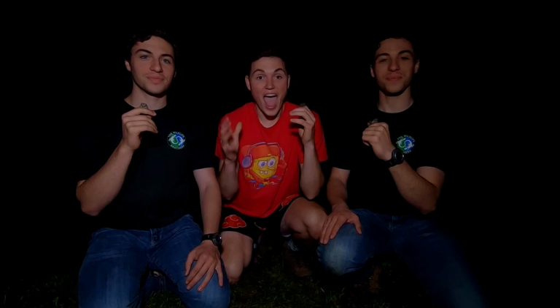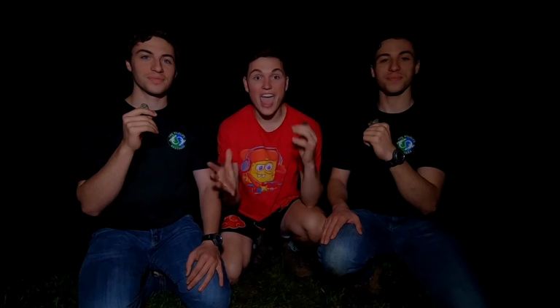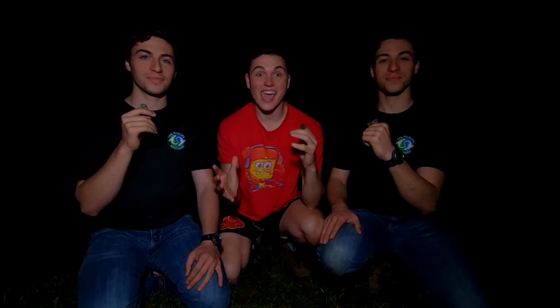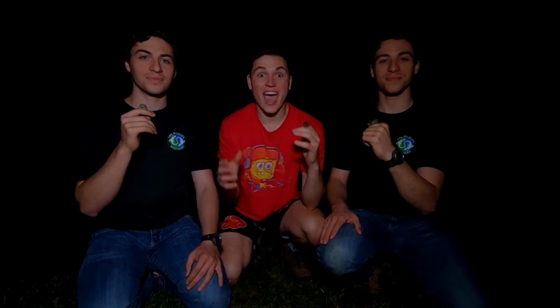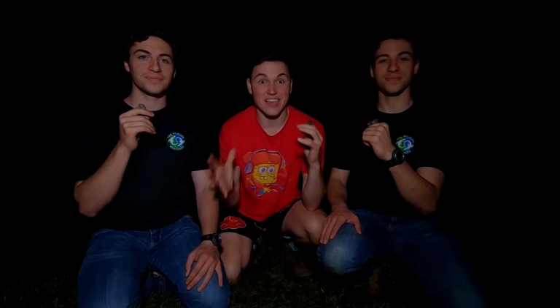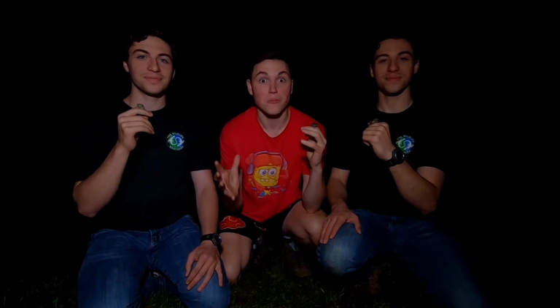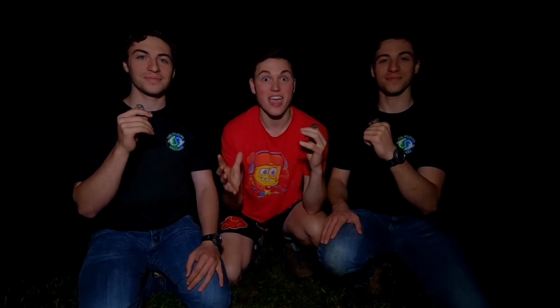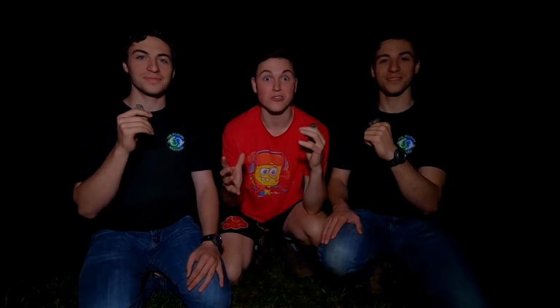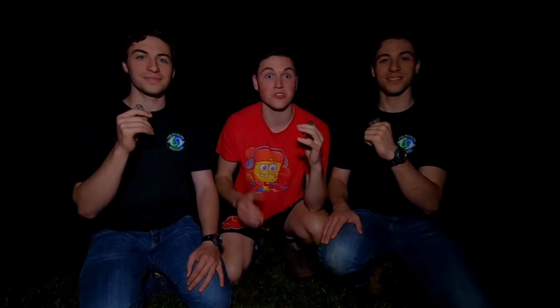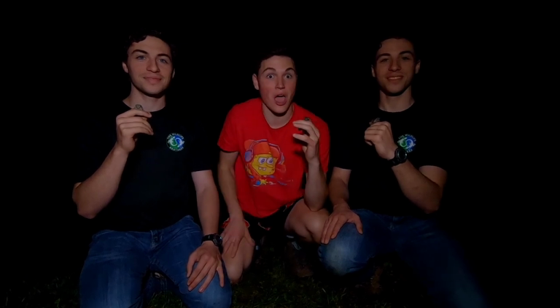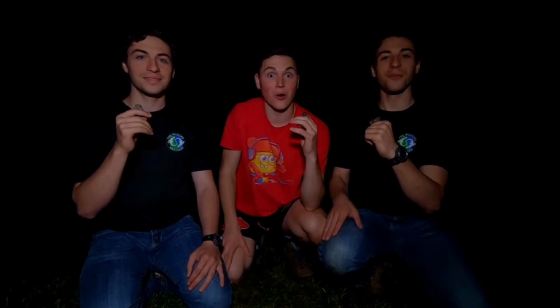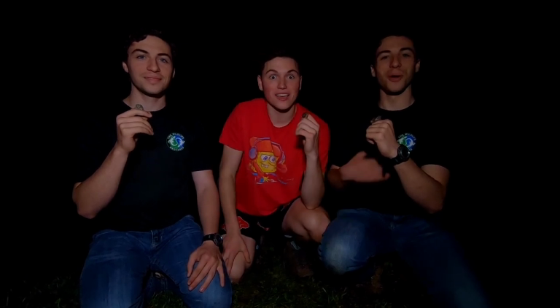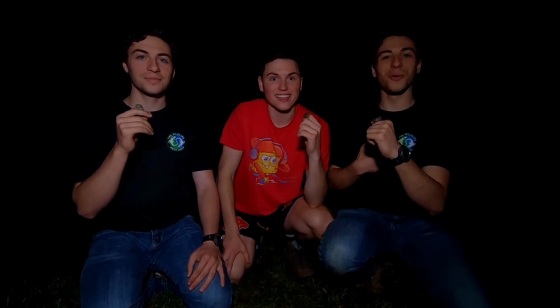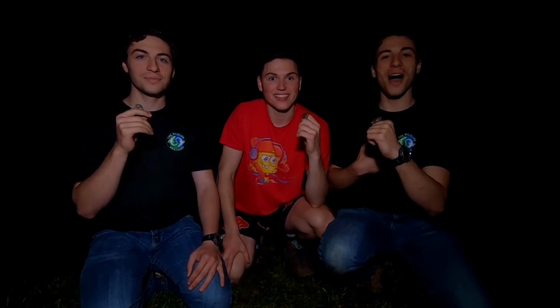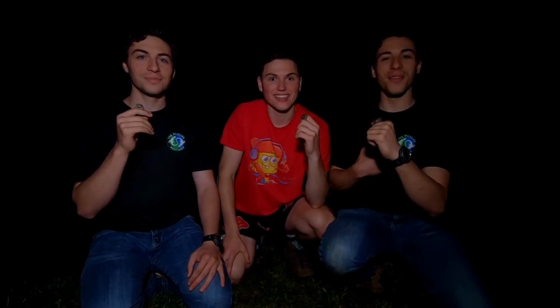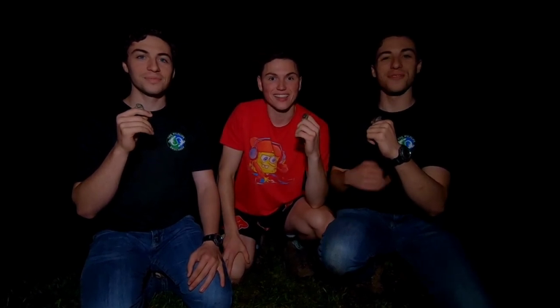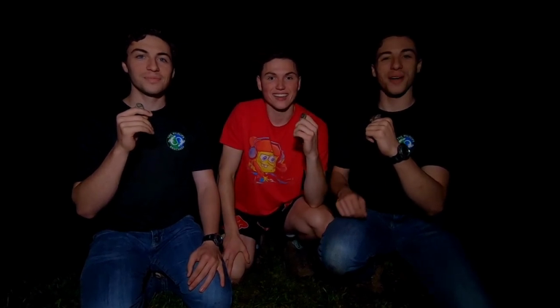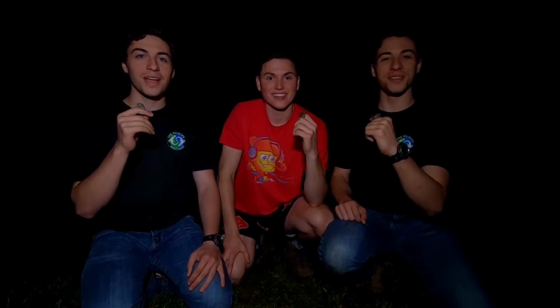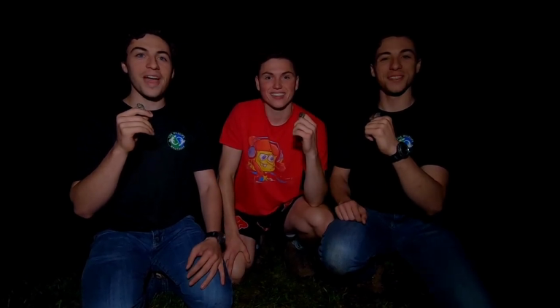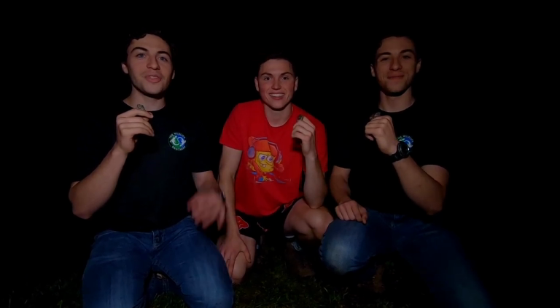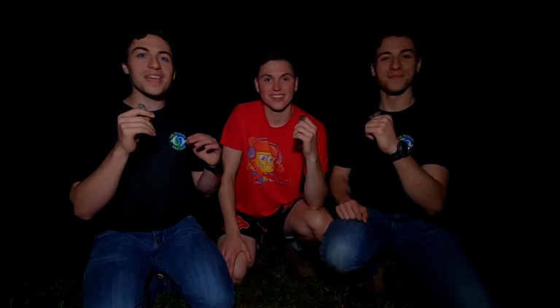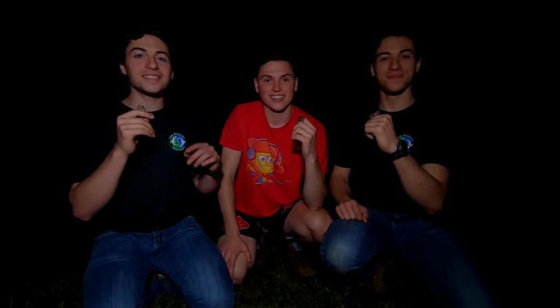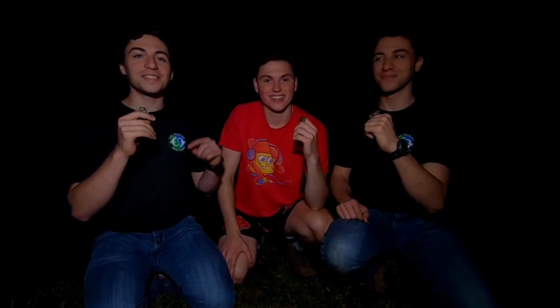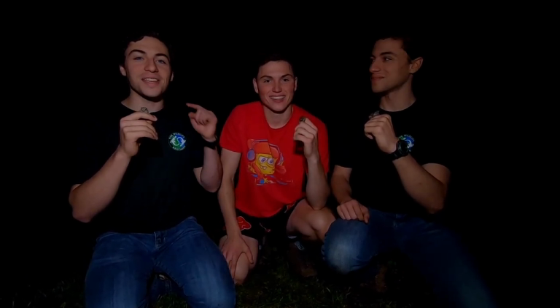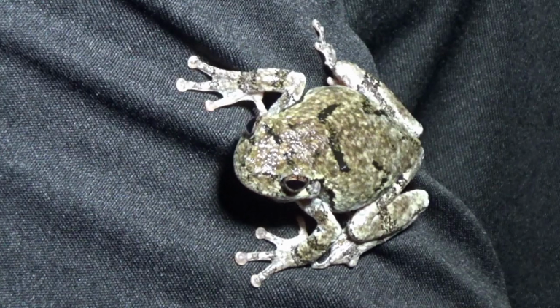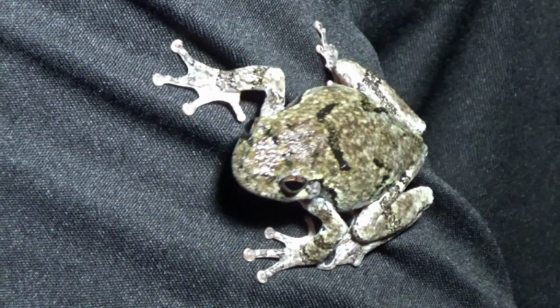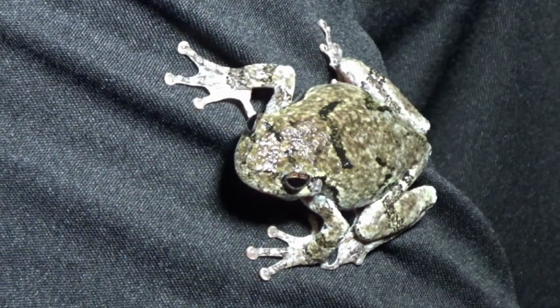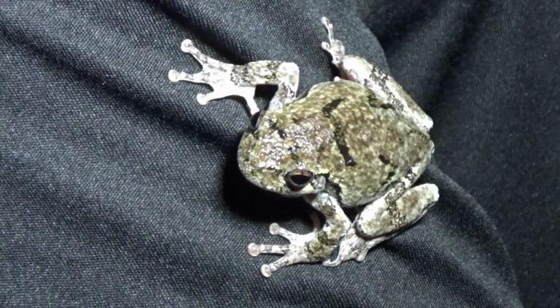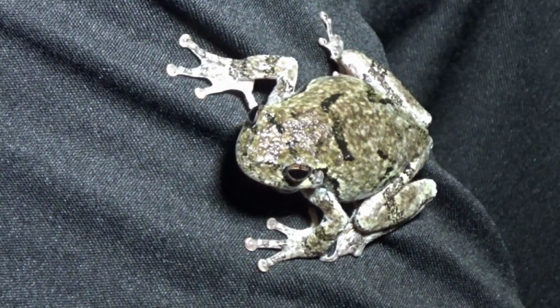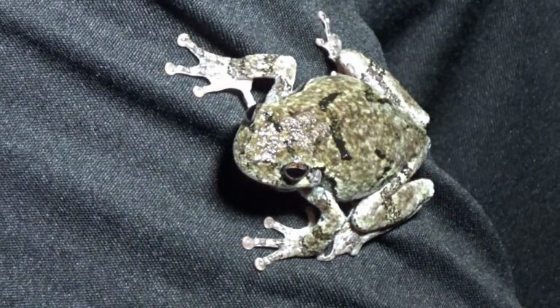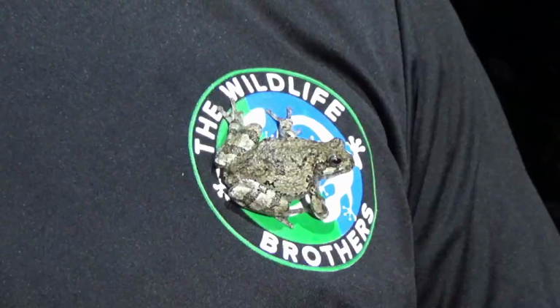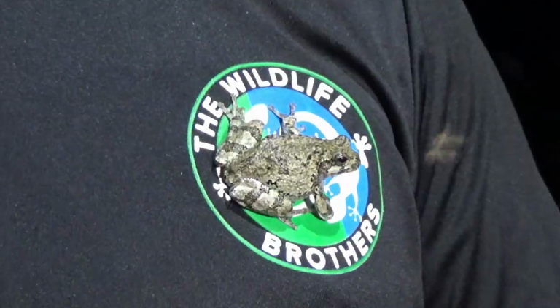Hey guys, I'm Satchel Snow, we're the Wildlife Brothers, and this is the Eastern Grey Tree Frog.